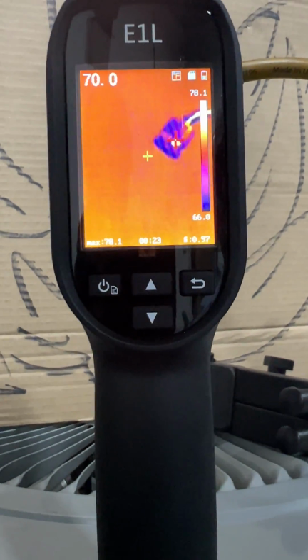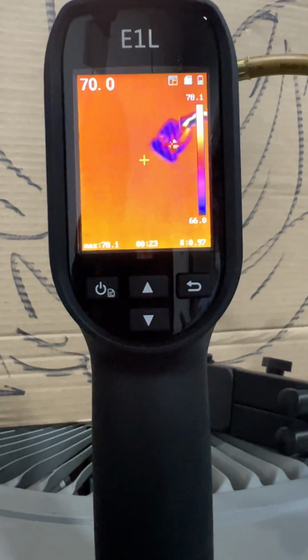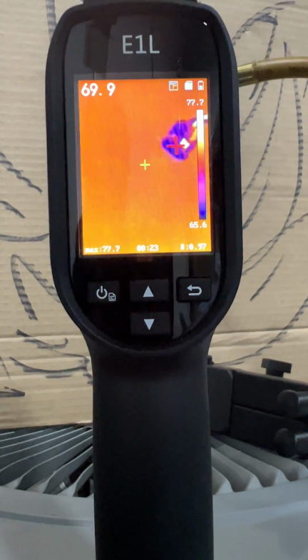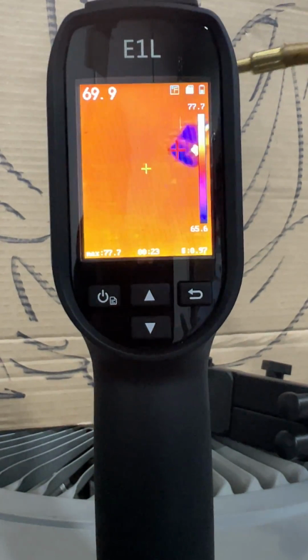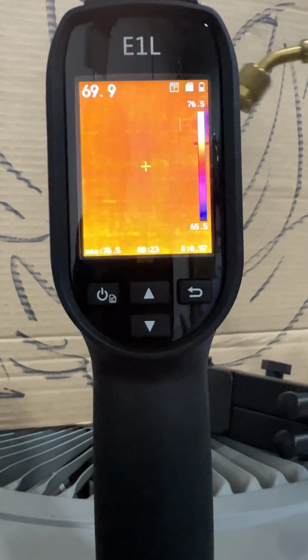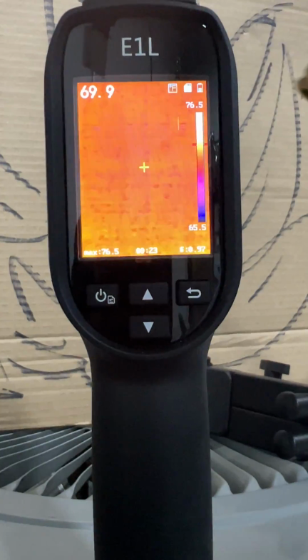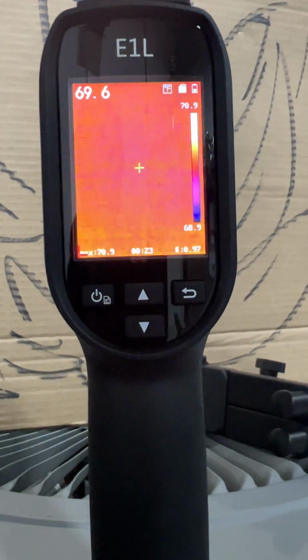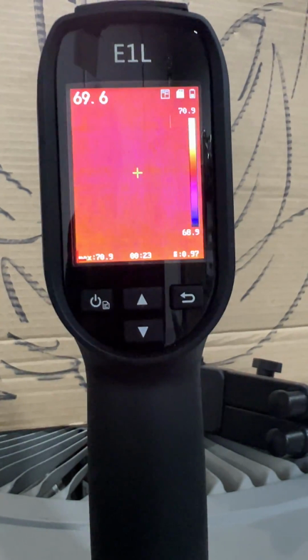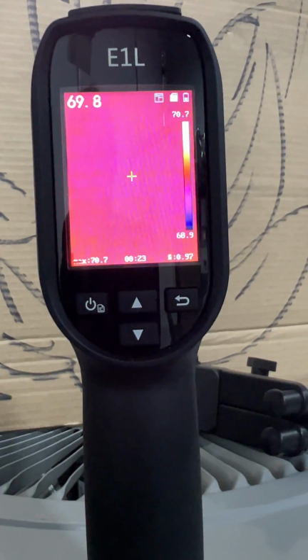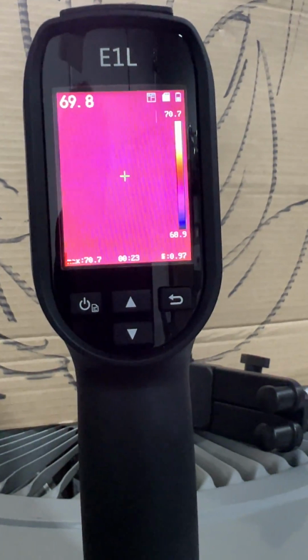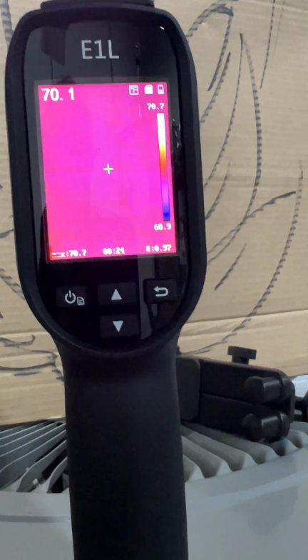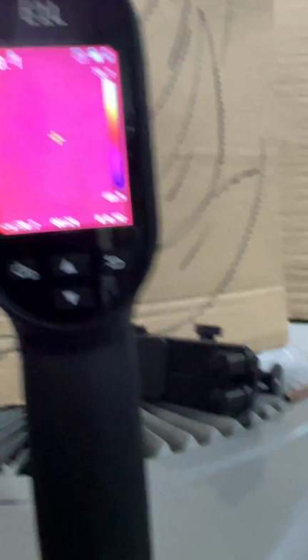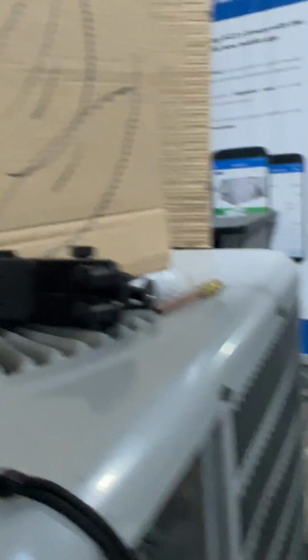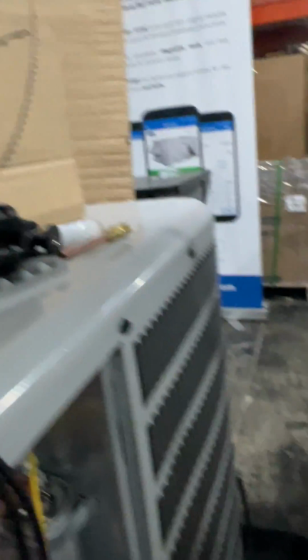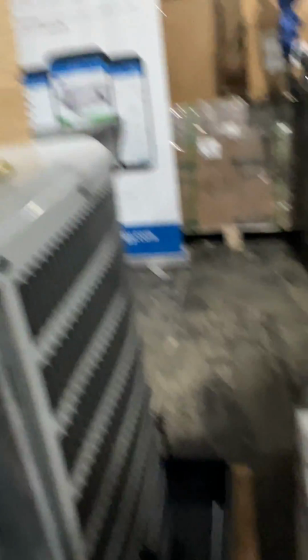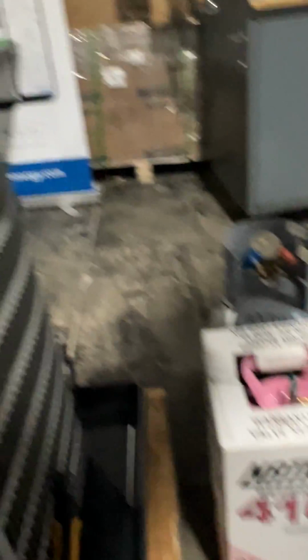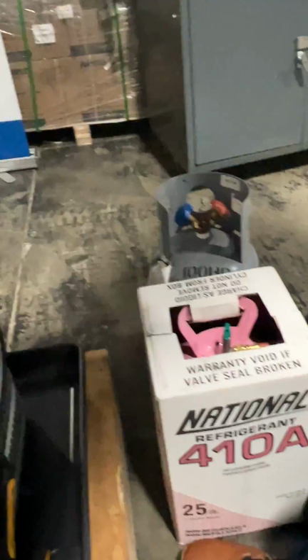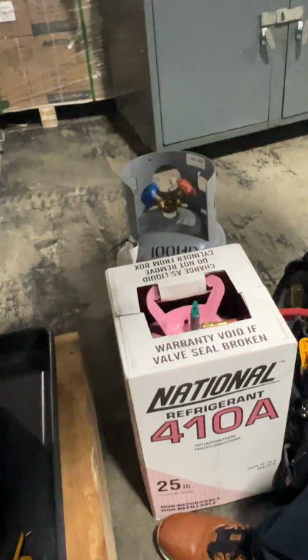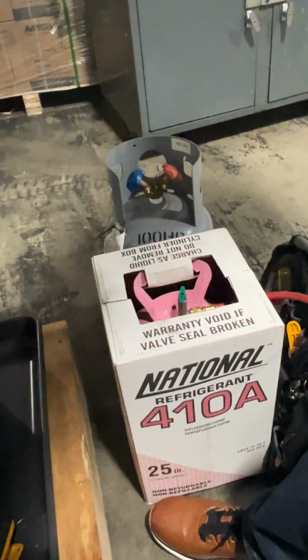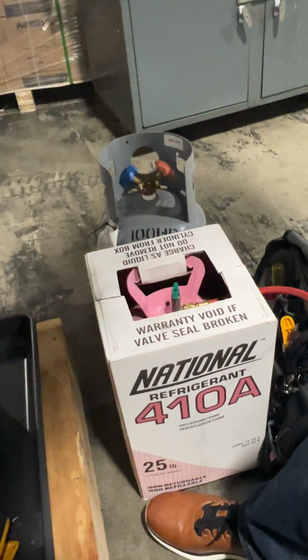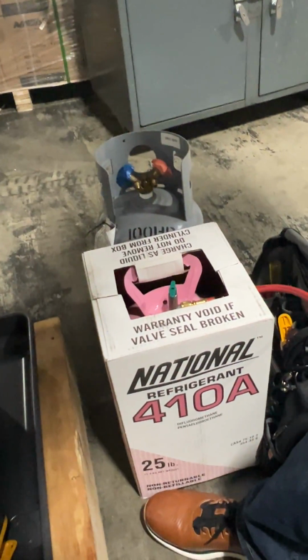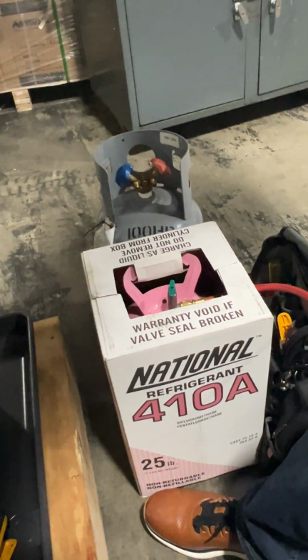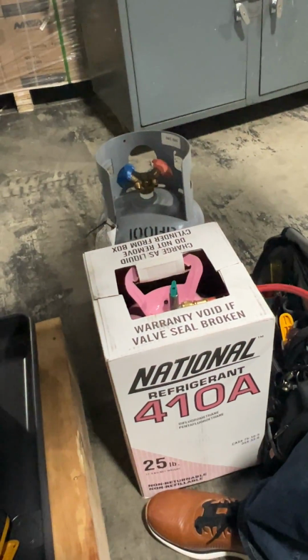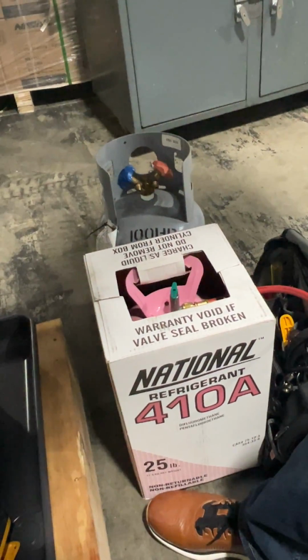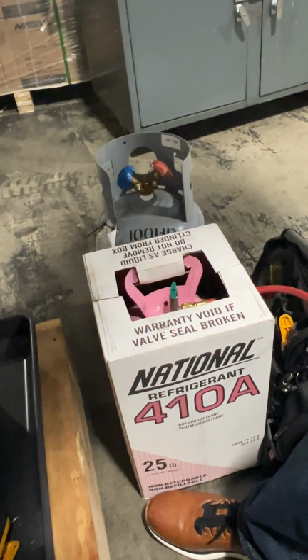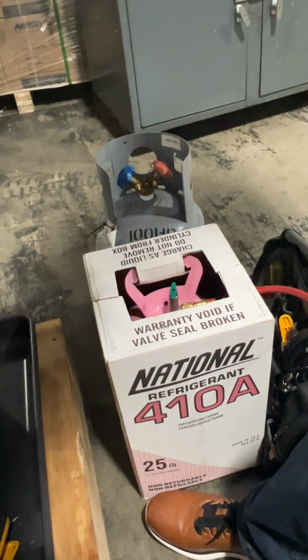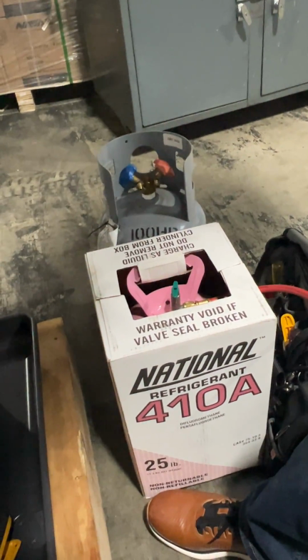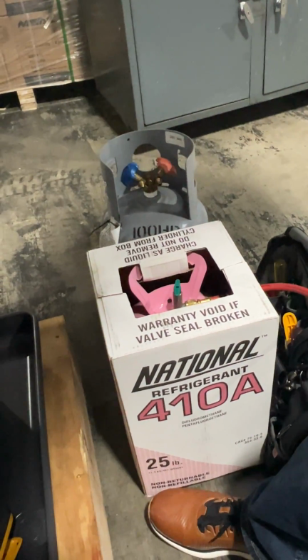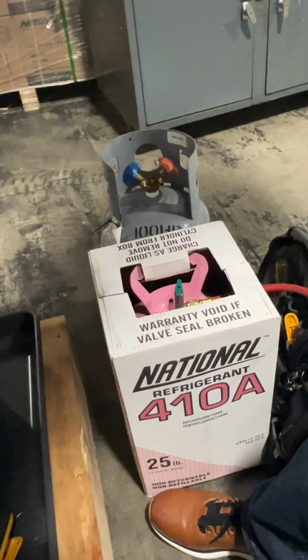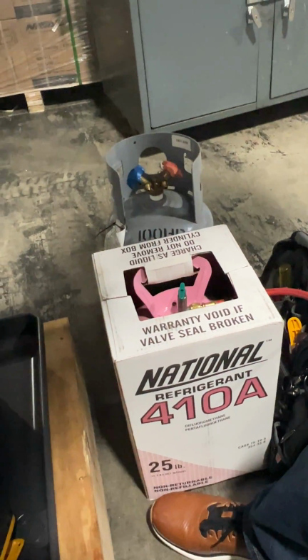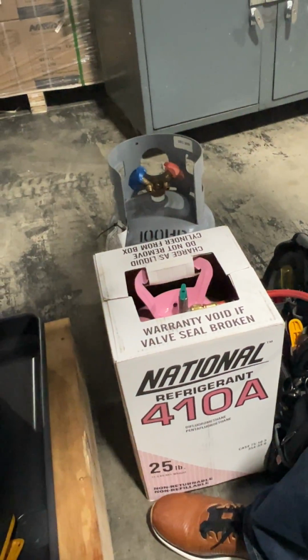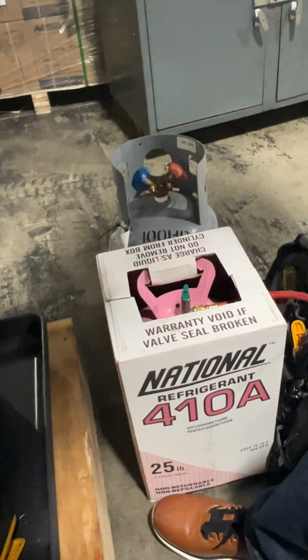I'm going to have them pan over here and just shoot at the tank, and you can see how I got it hooked up — just vapor on there, so that's how it works.